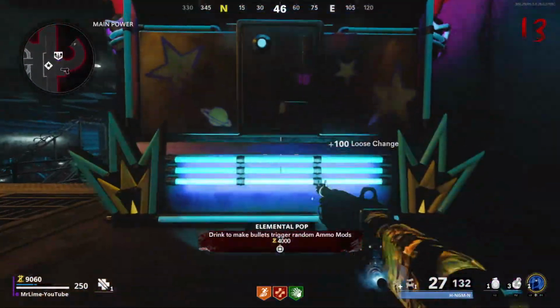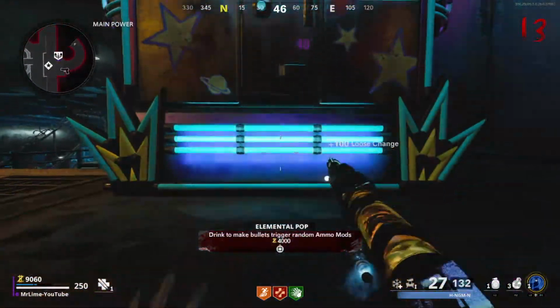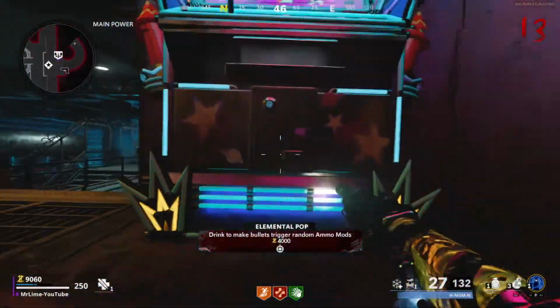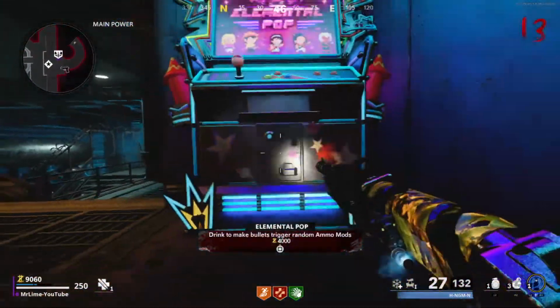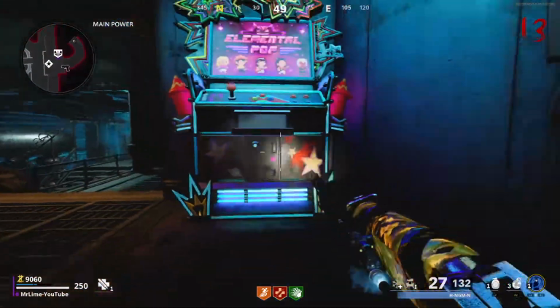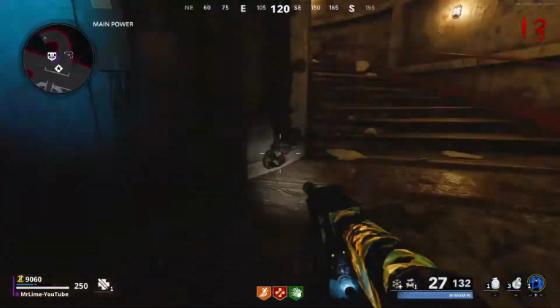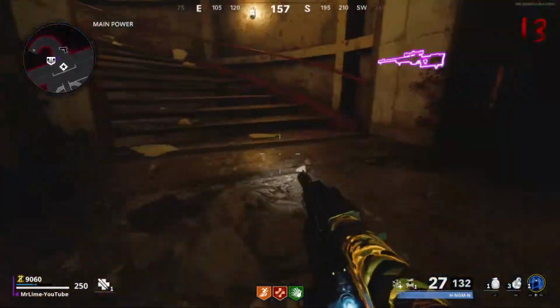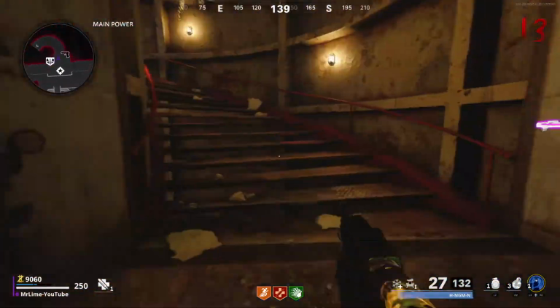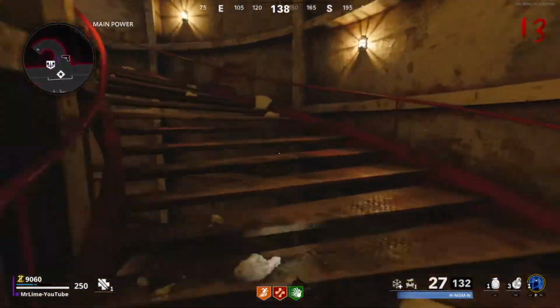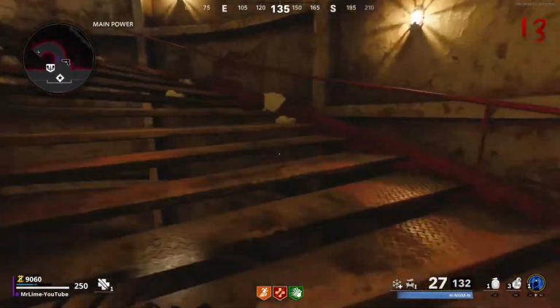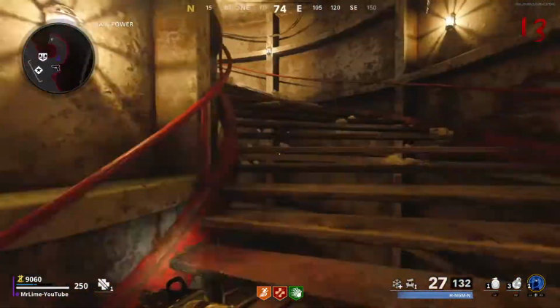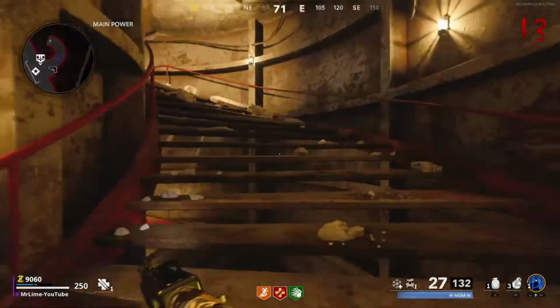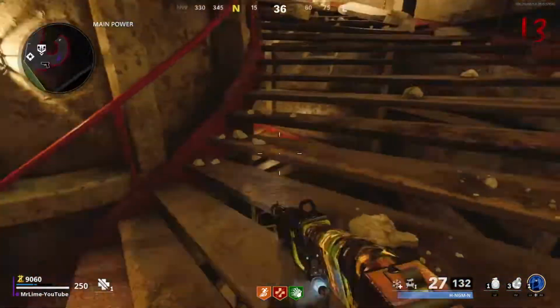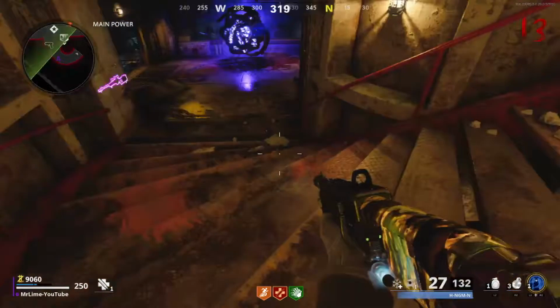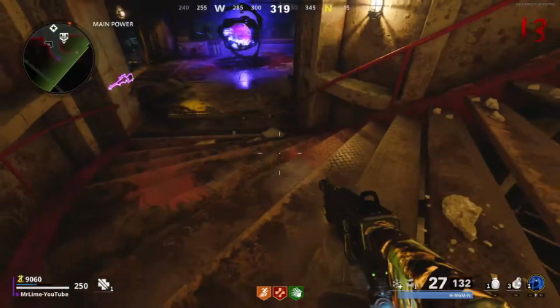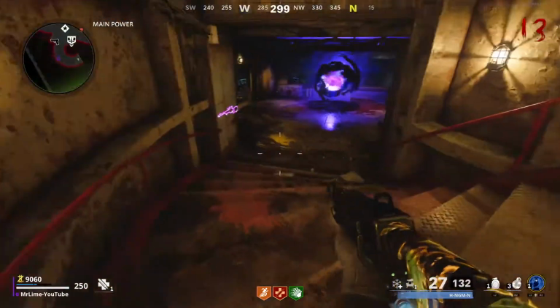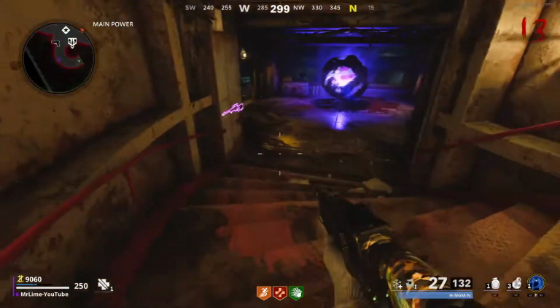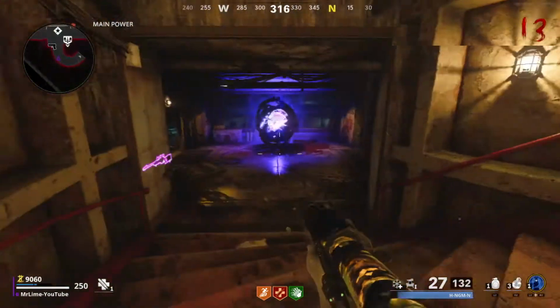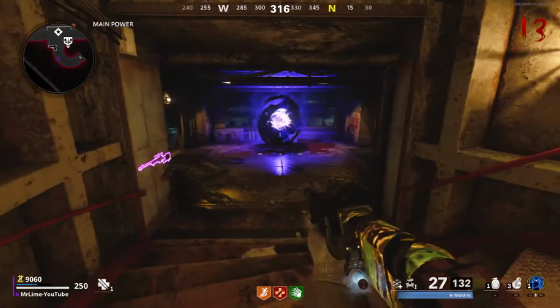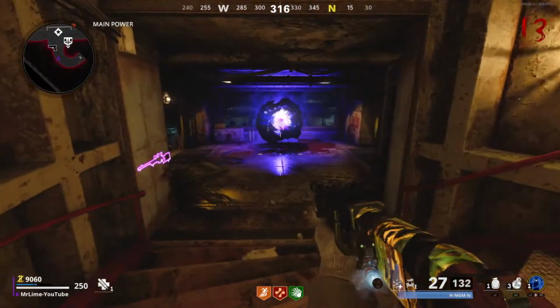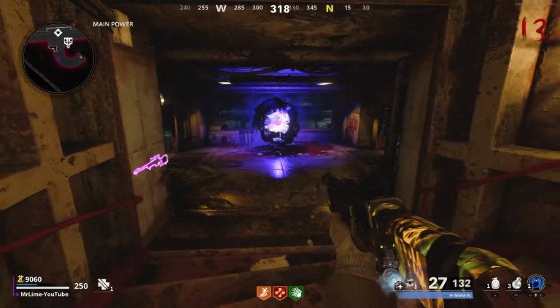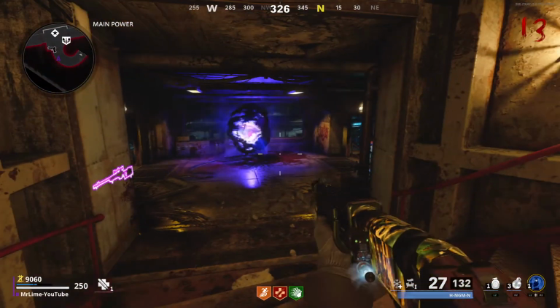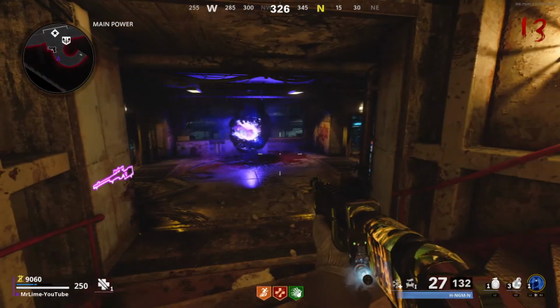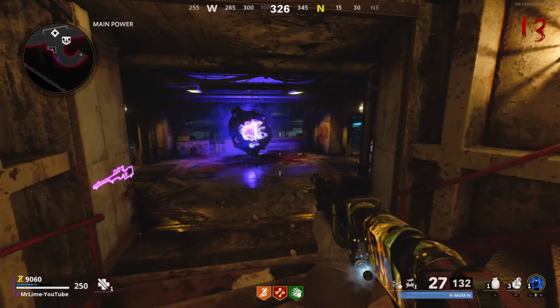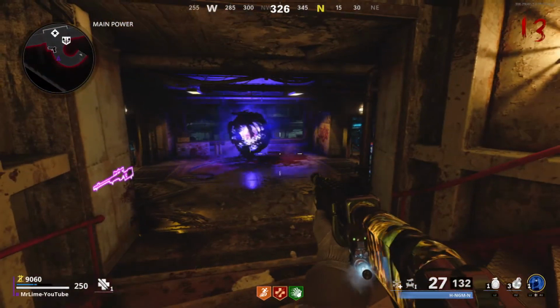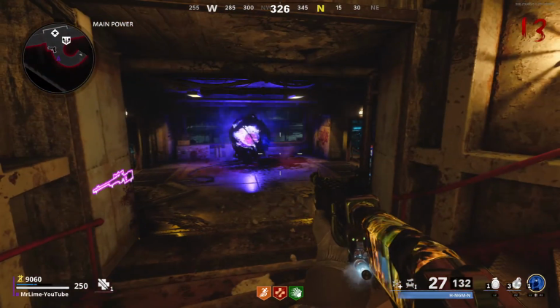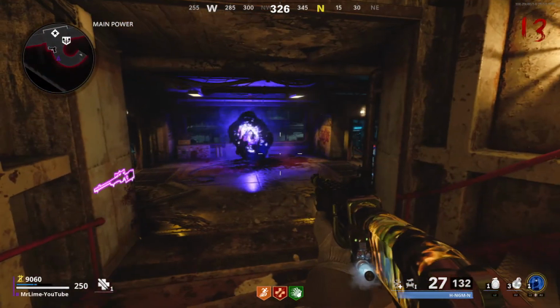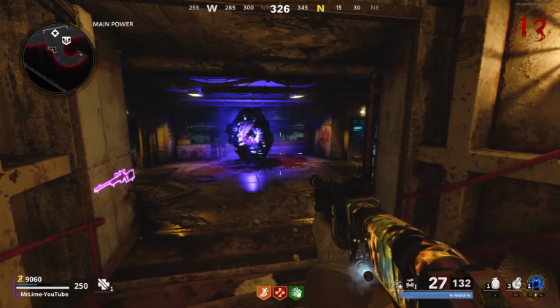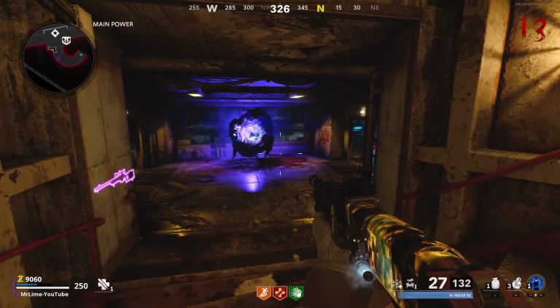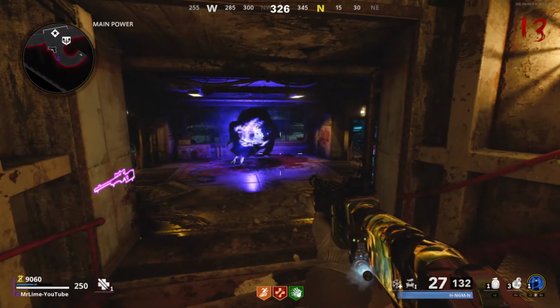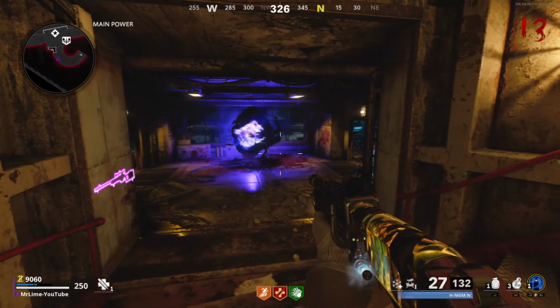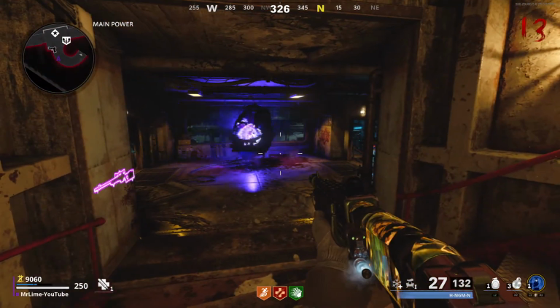There, lovely — done. So that is how to get 600 points on Dark Aether Zombies. Thanks for watching.